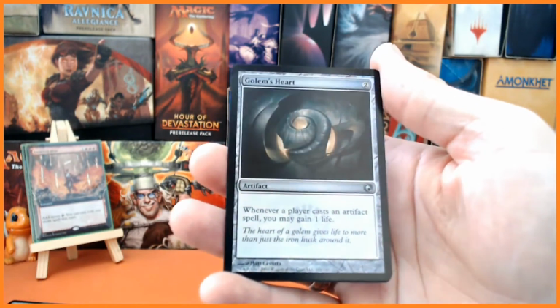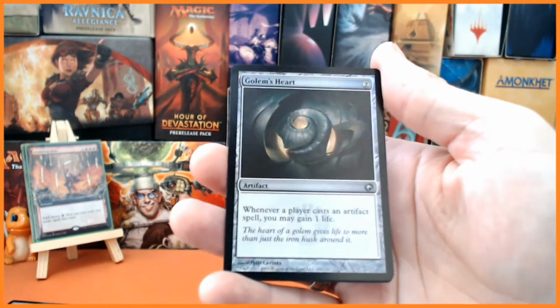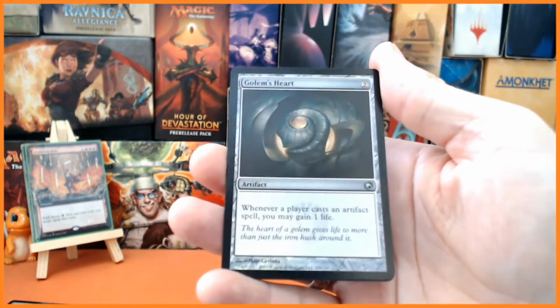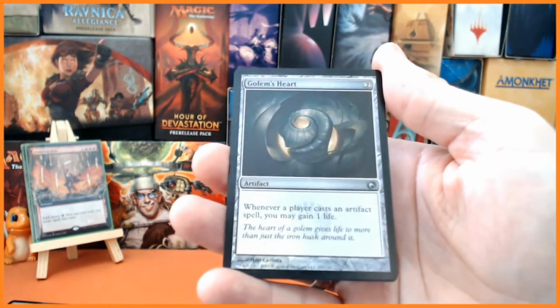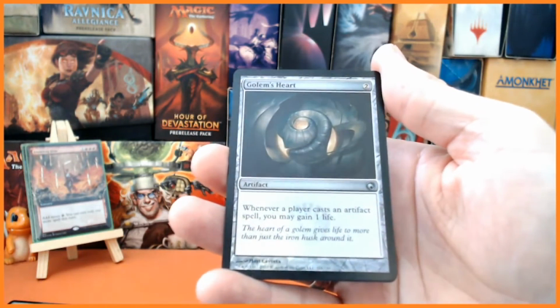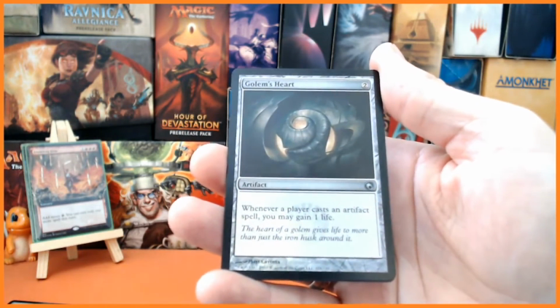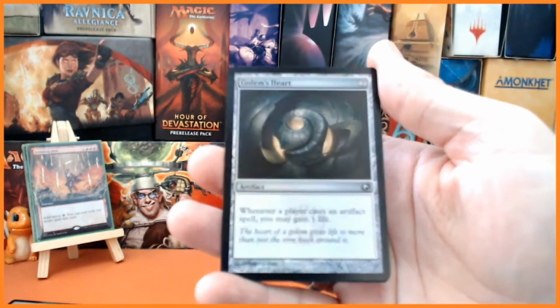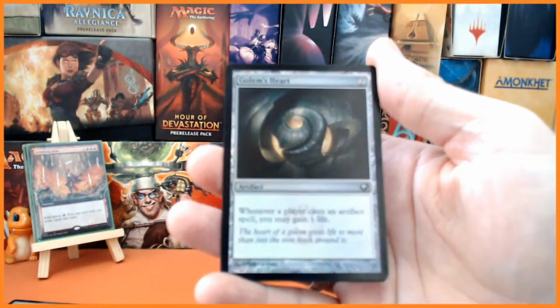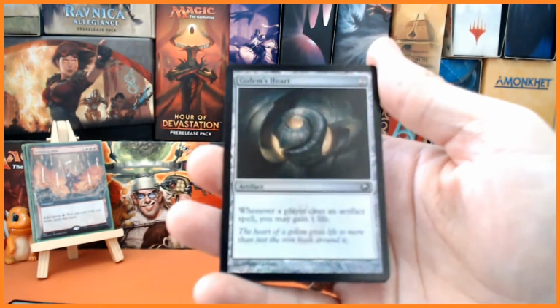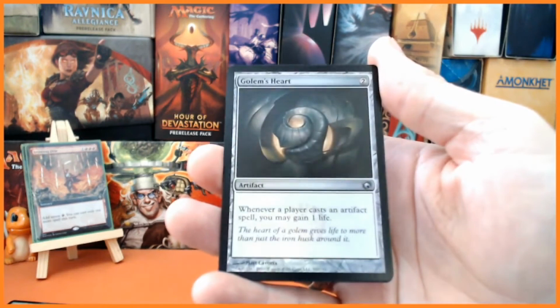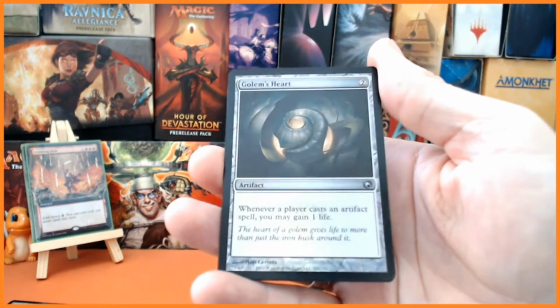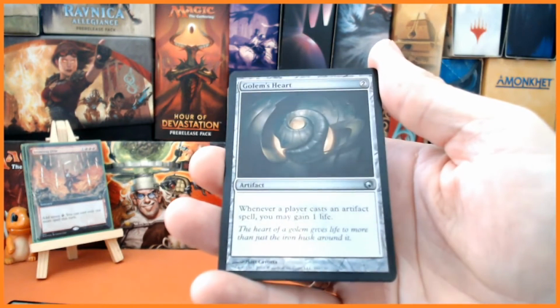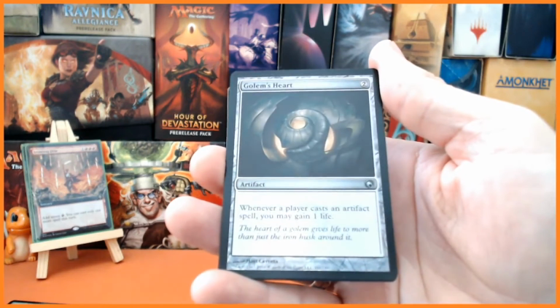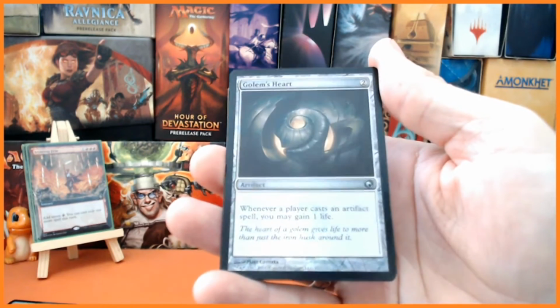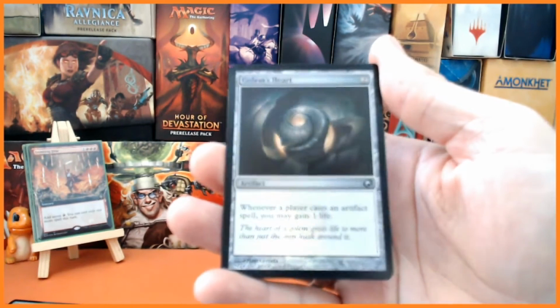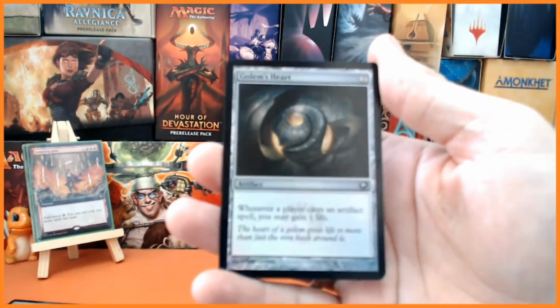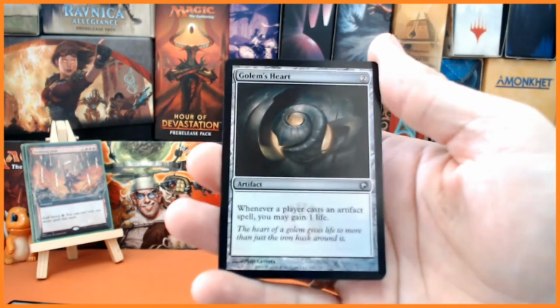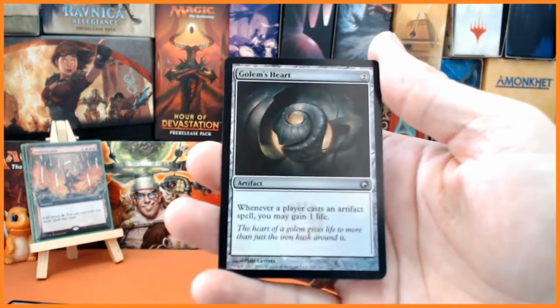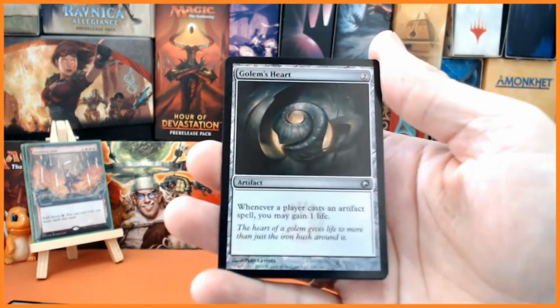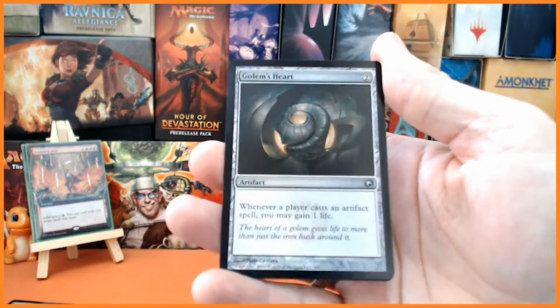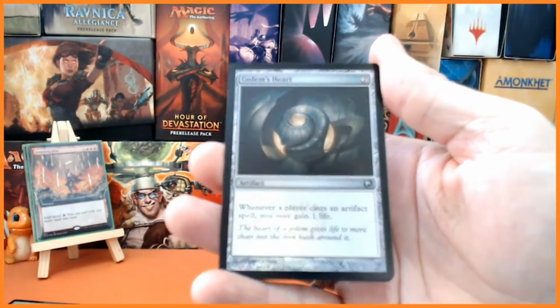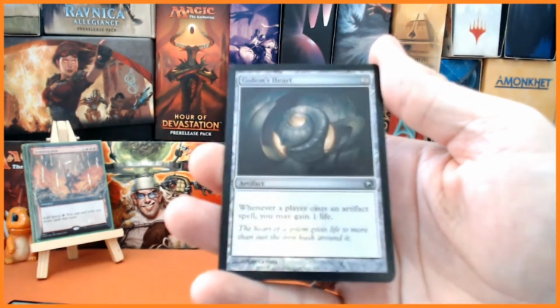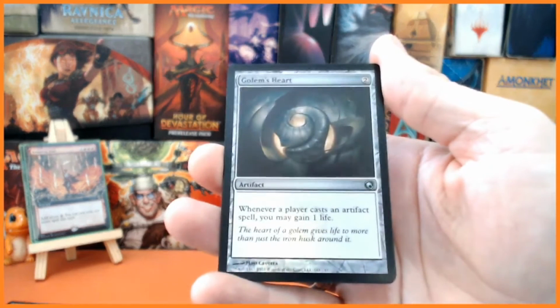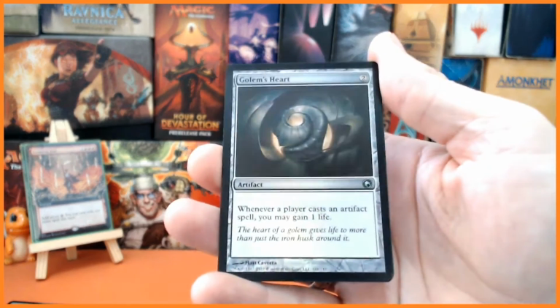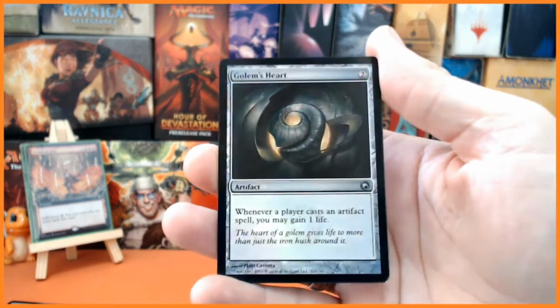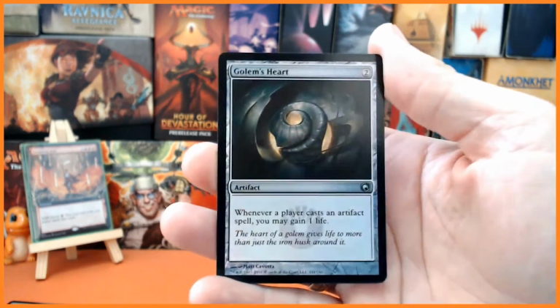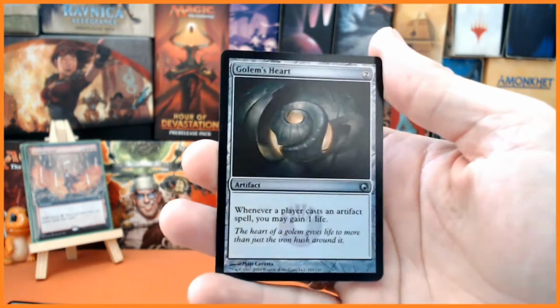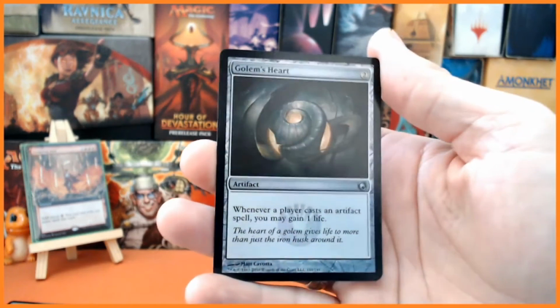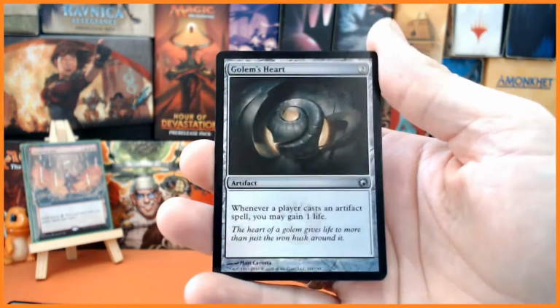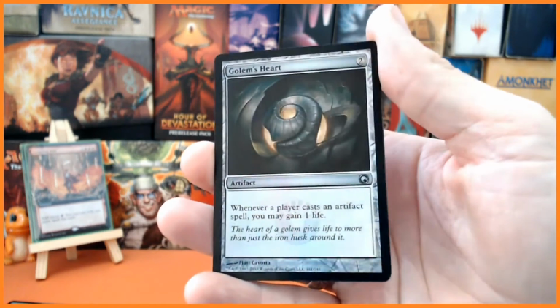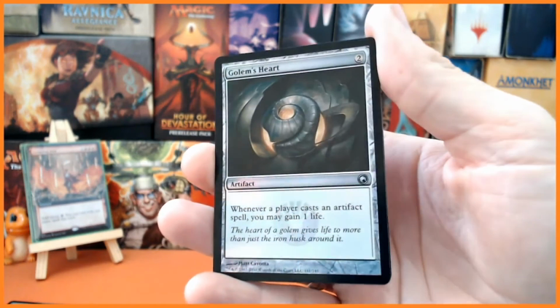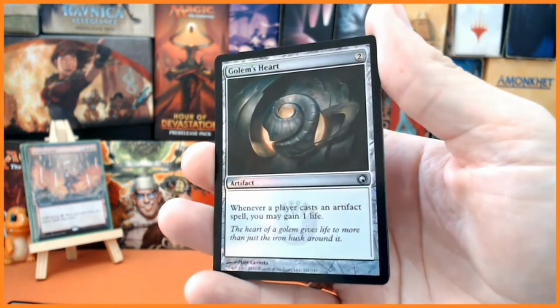We also have Golem's Heart for two mana — whenever a player casts an artifact spell, you may gain one life.